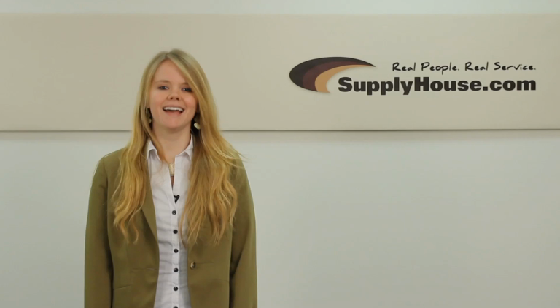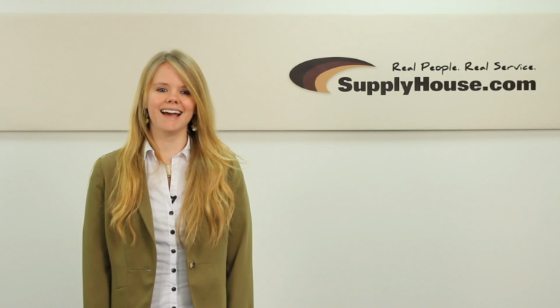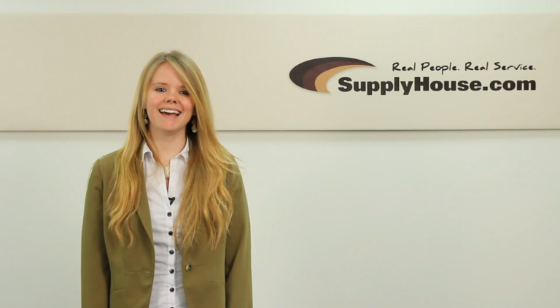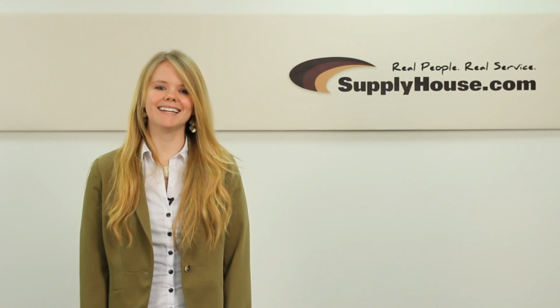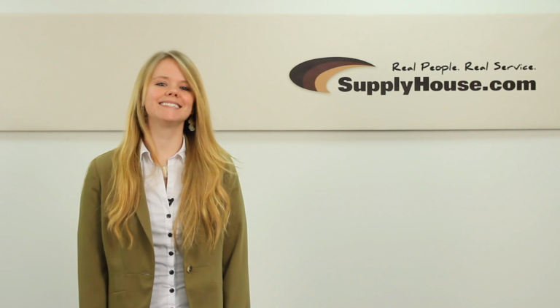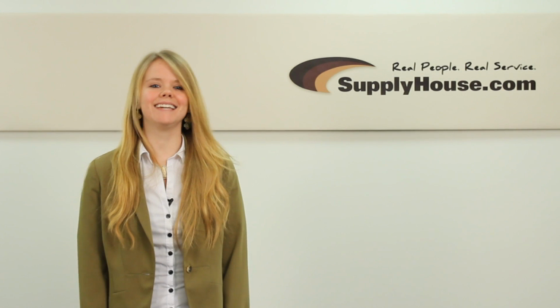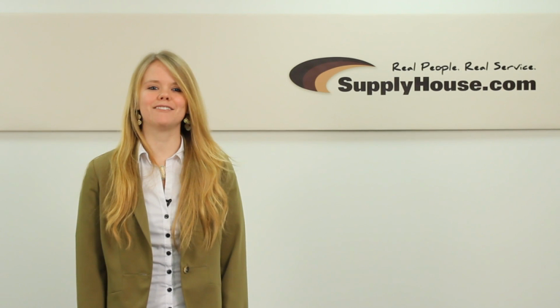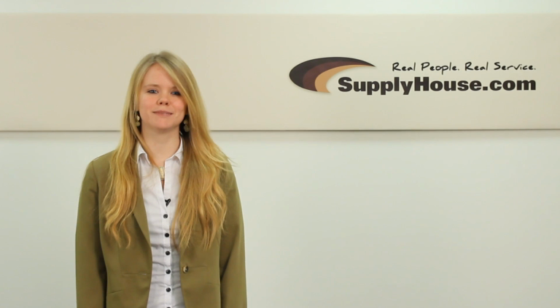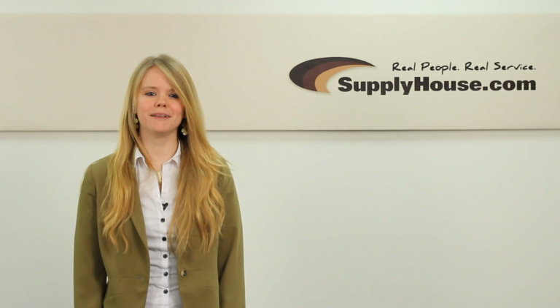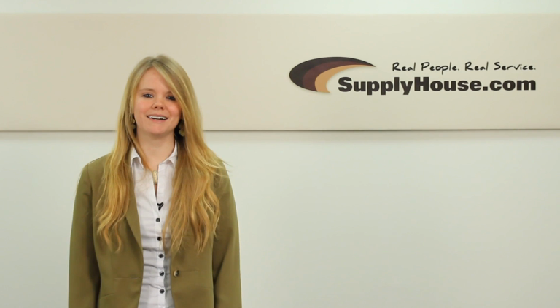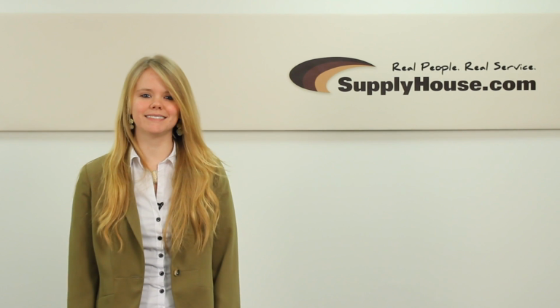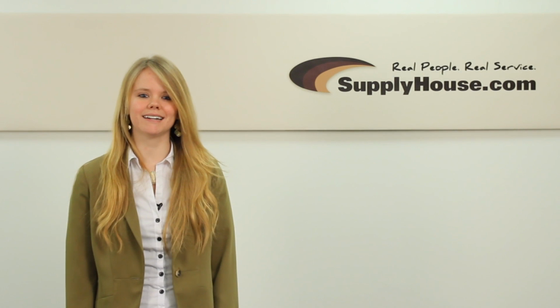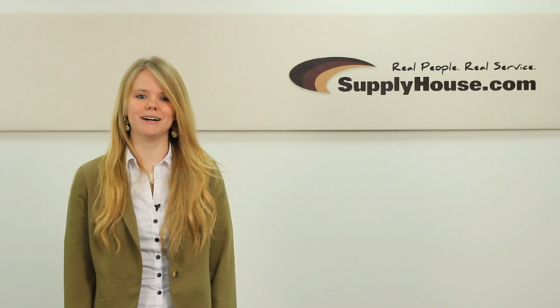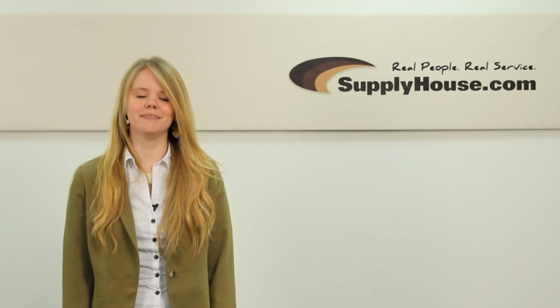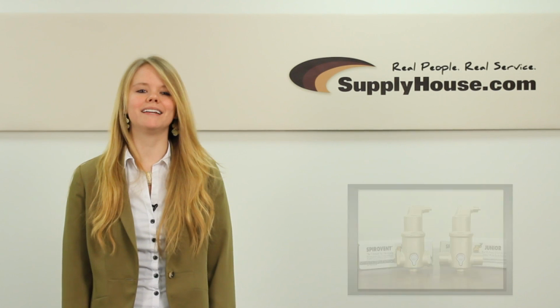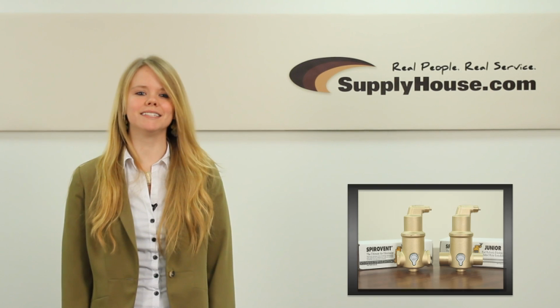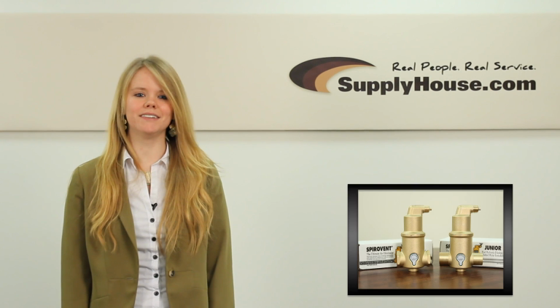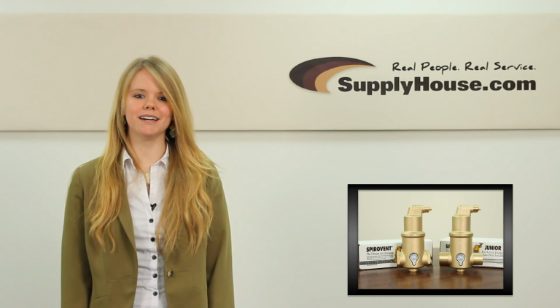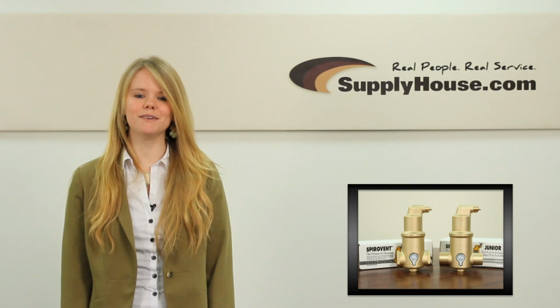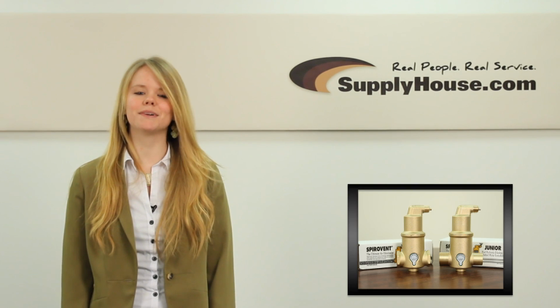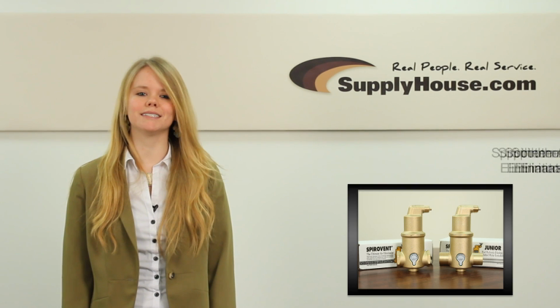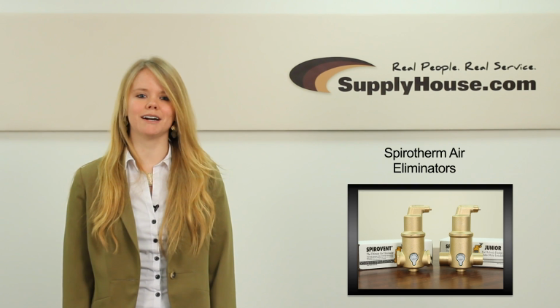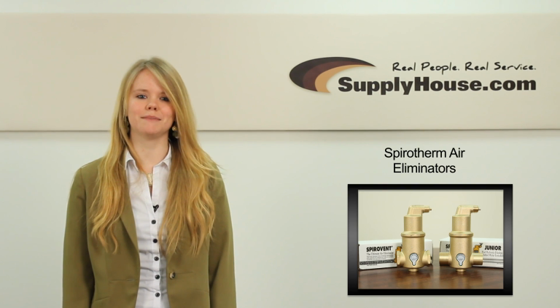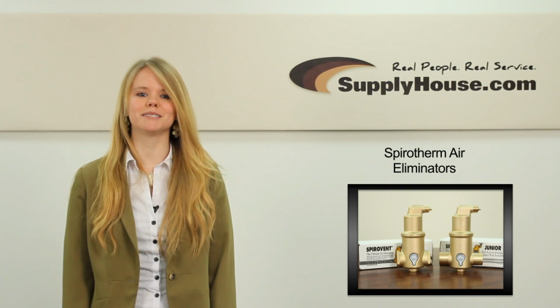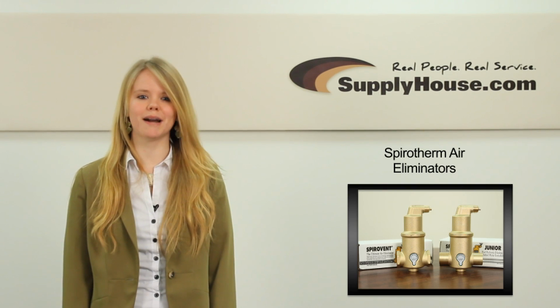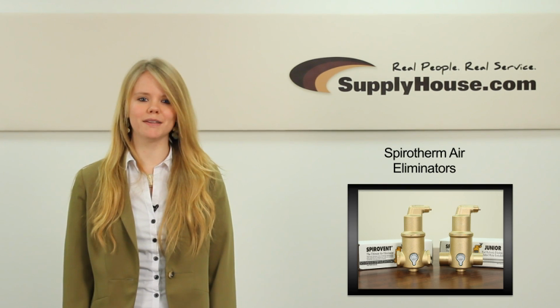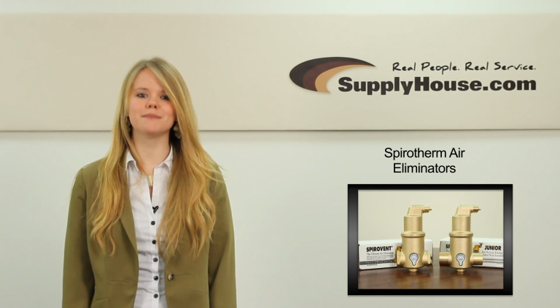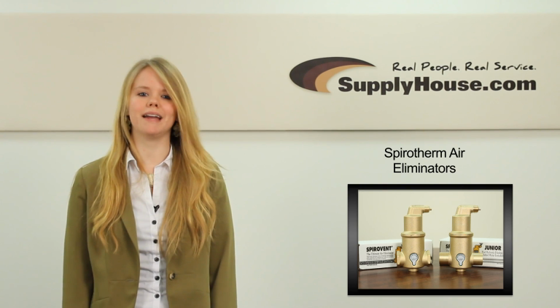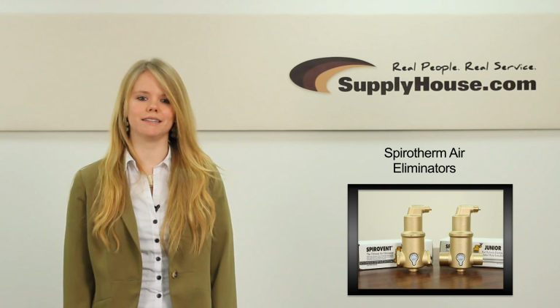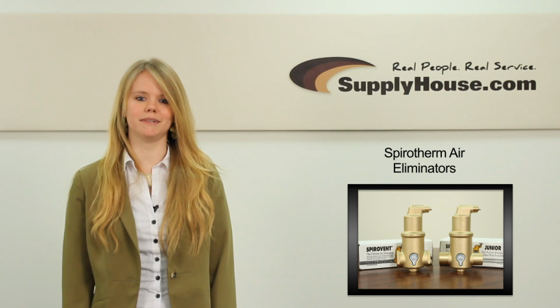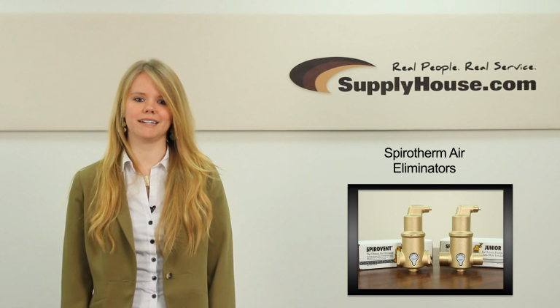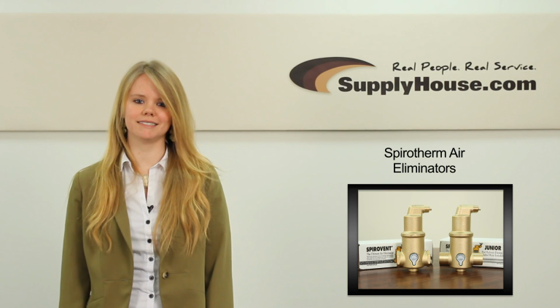Hey, it's Leanne from SupplyHouse.com and in this video we're going to talk about Spirotherm Air Eliminators.